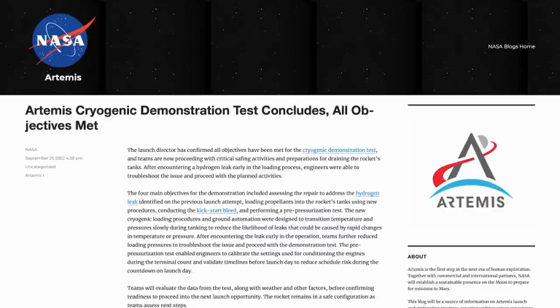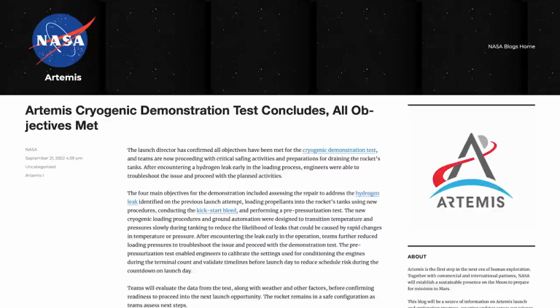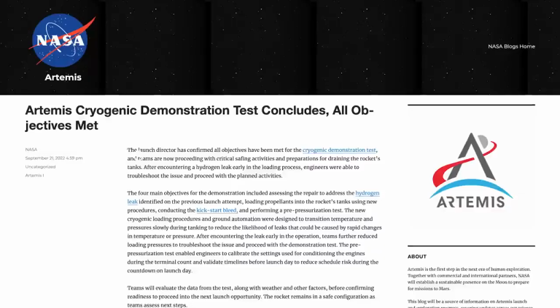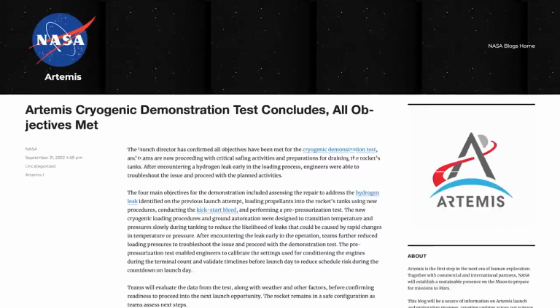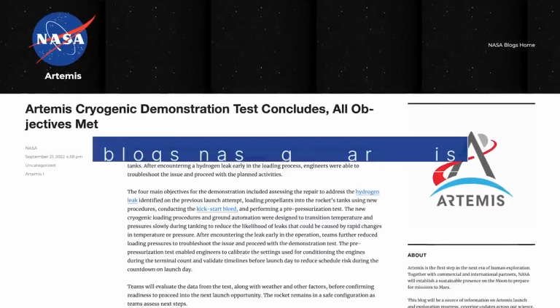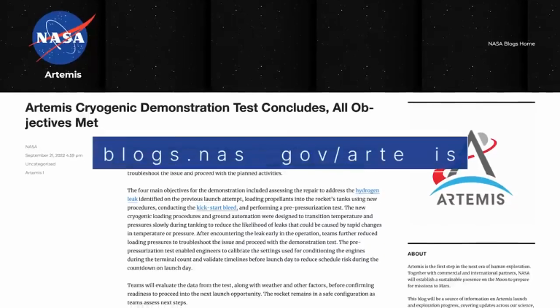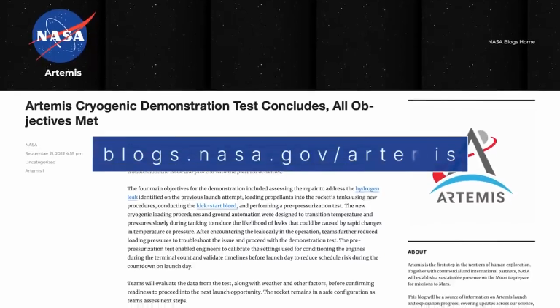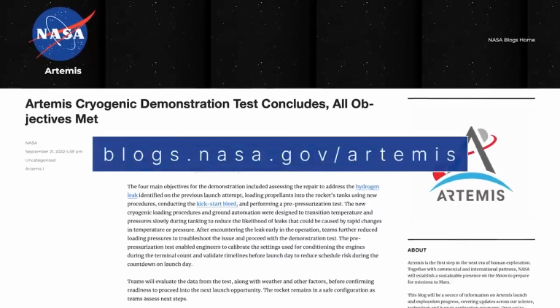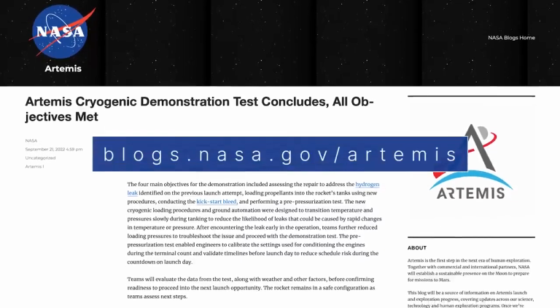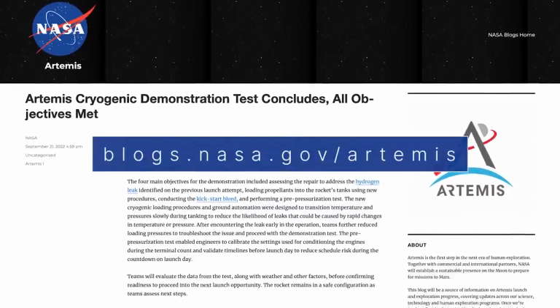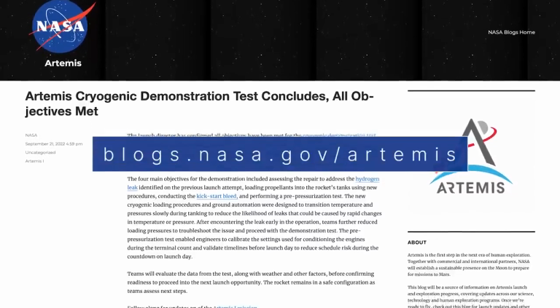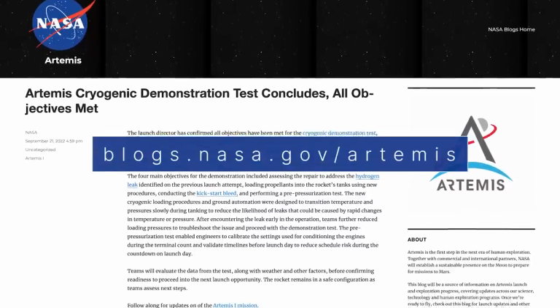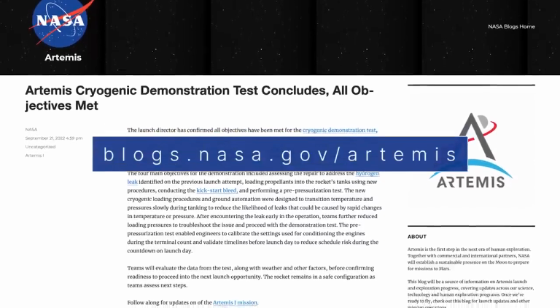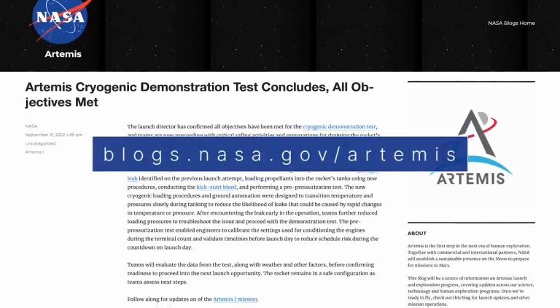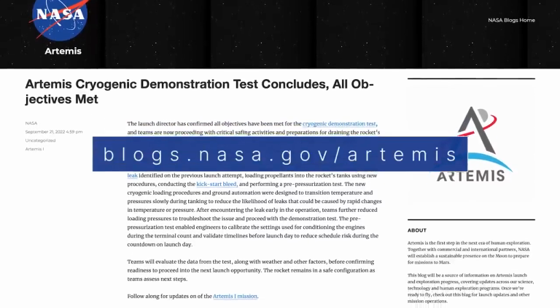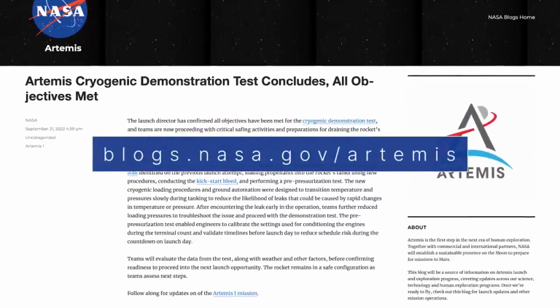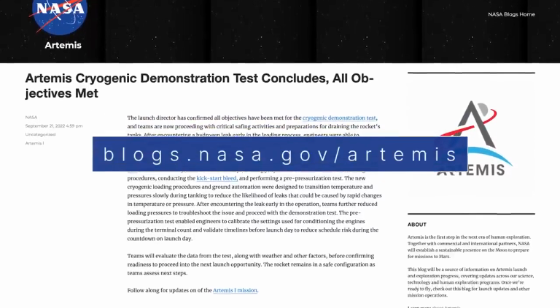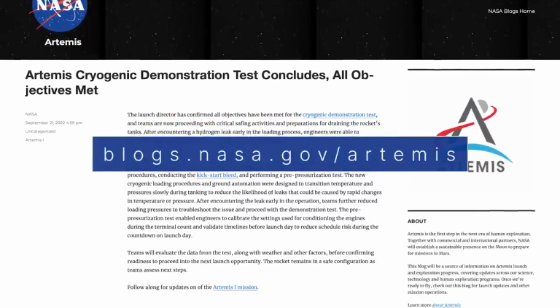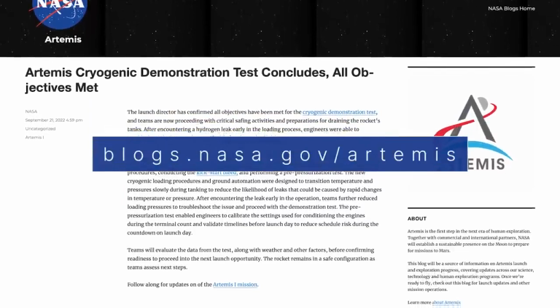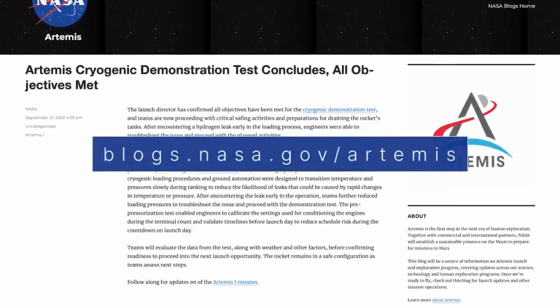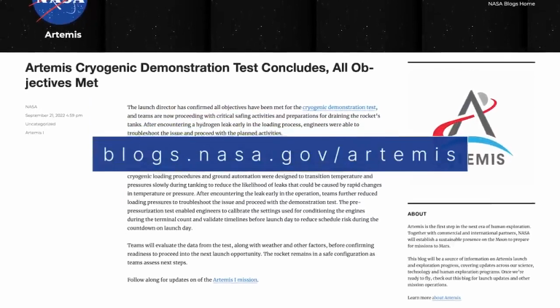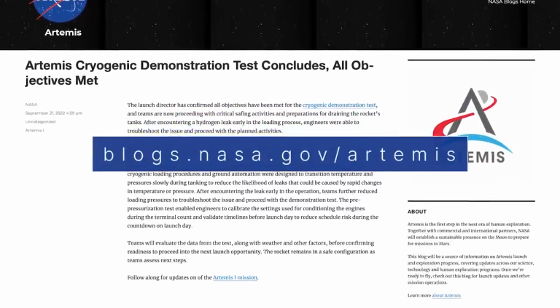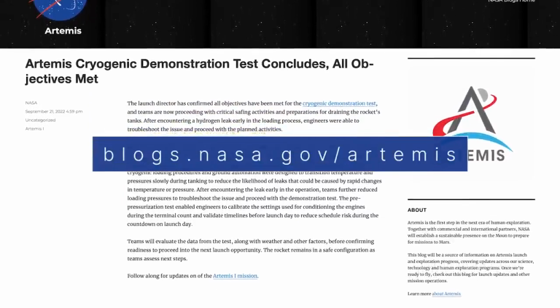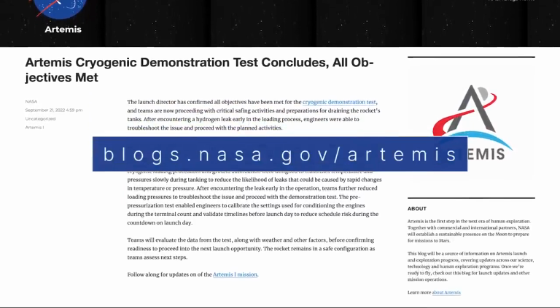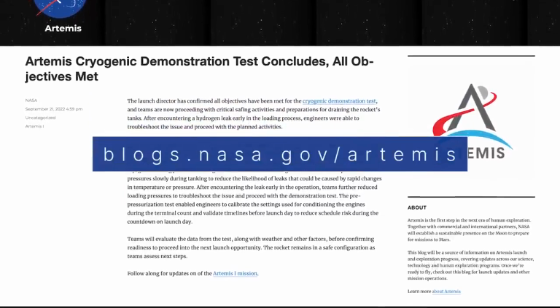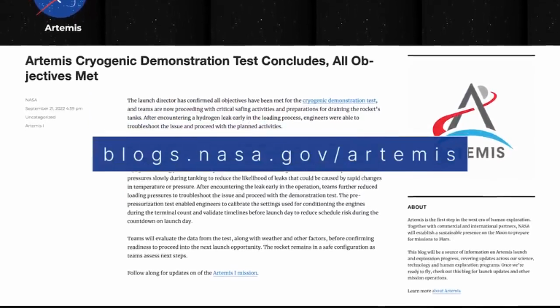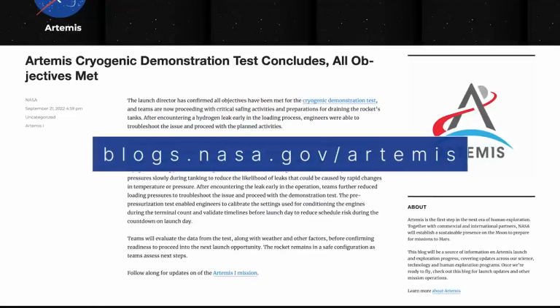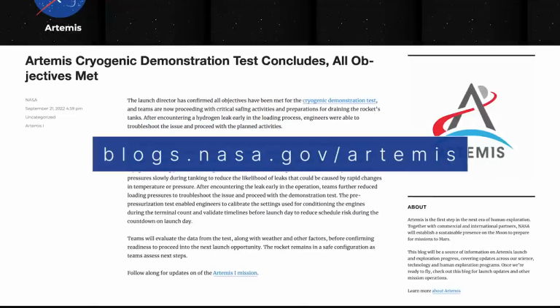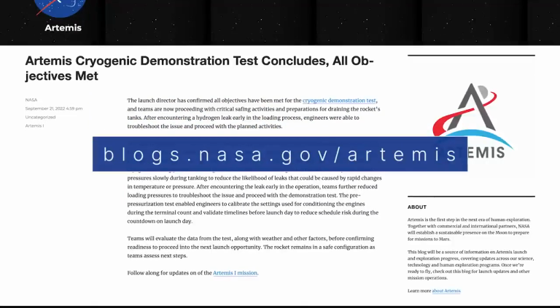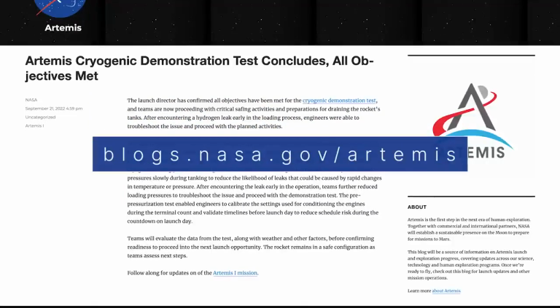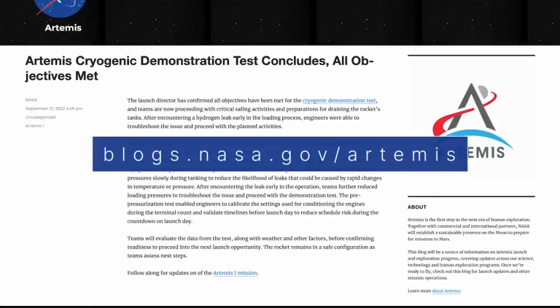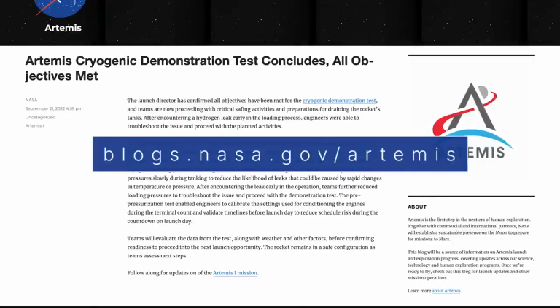Keep up with the latest Artemis I updates on NASA's Artemis blog at blogs.nasa.gov/Artemis.